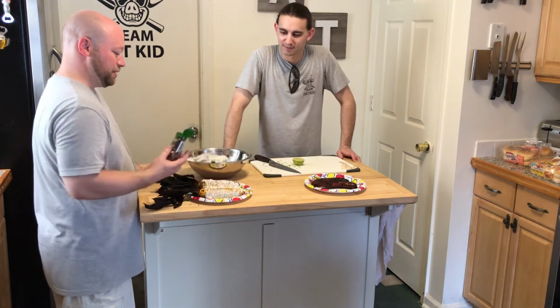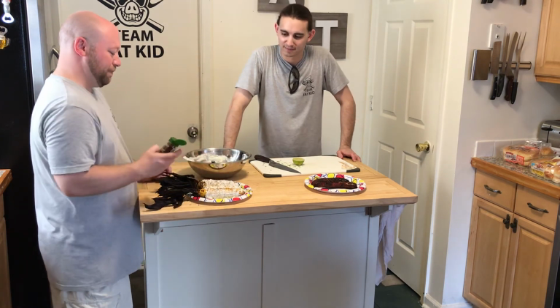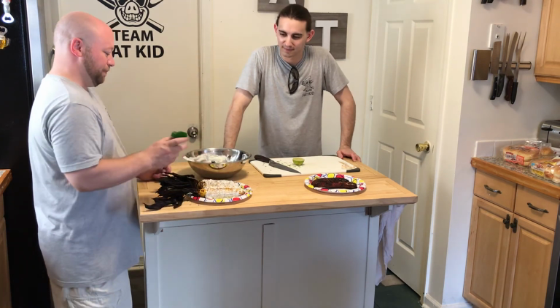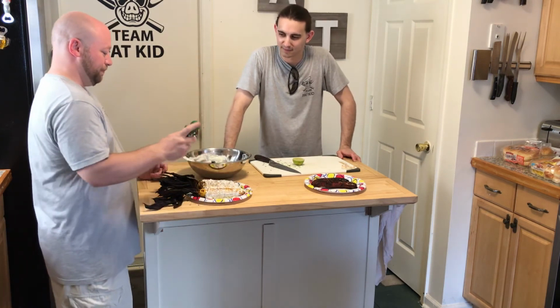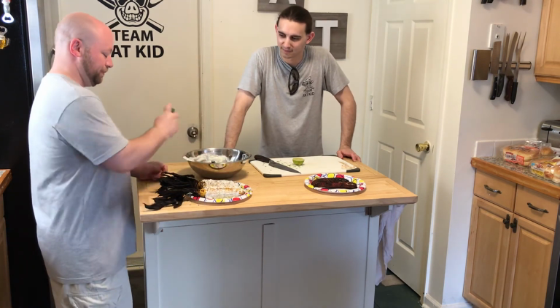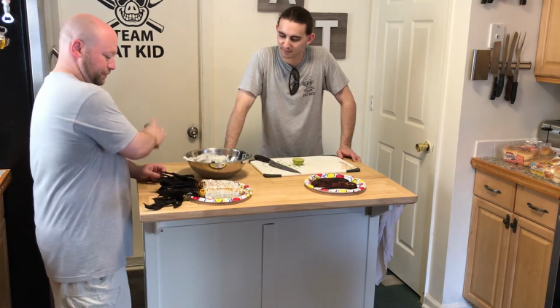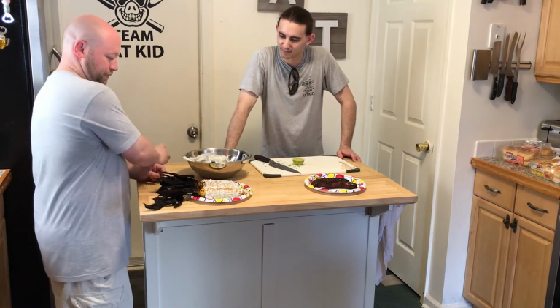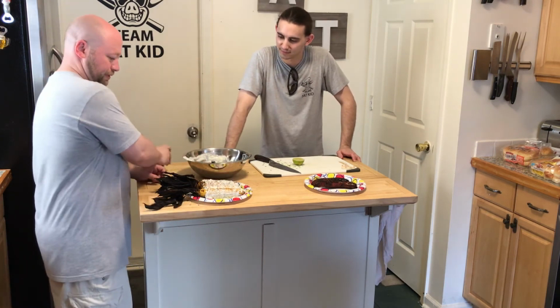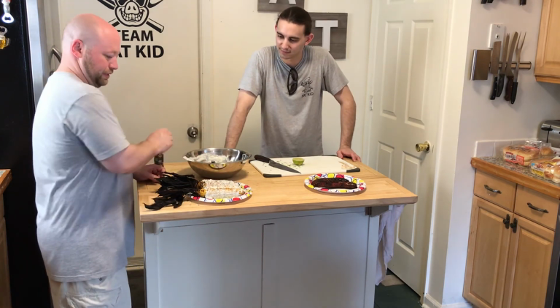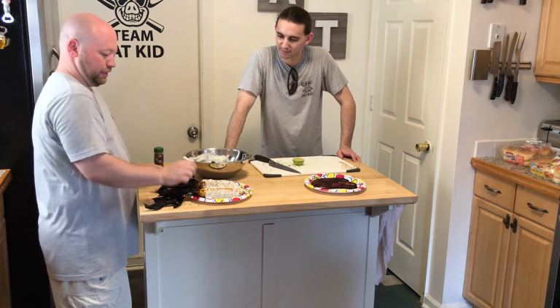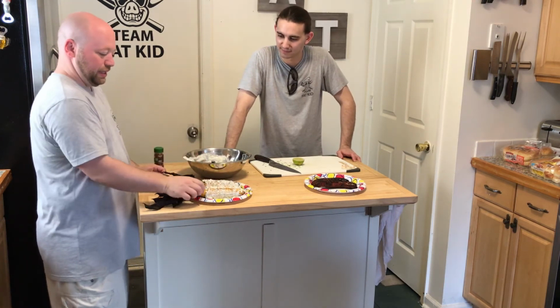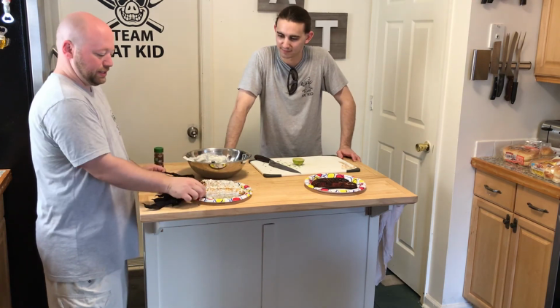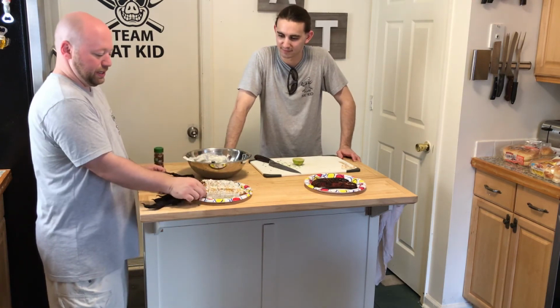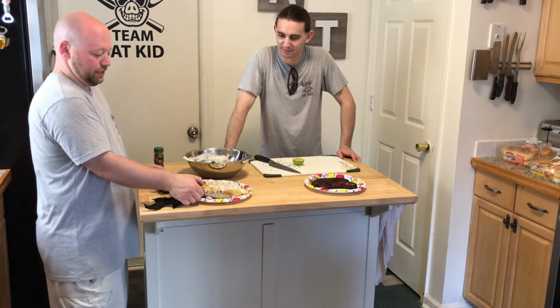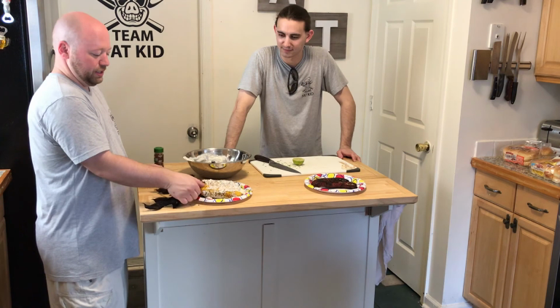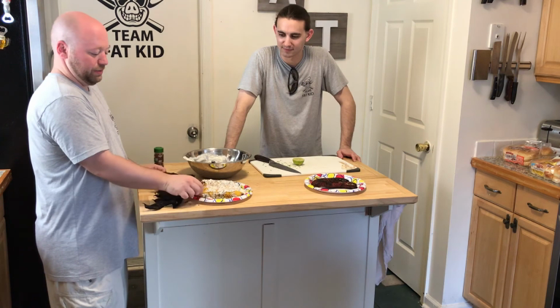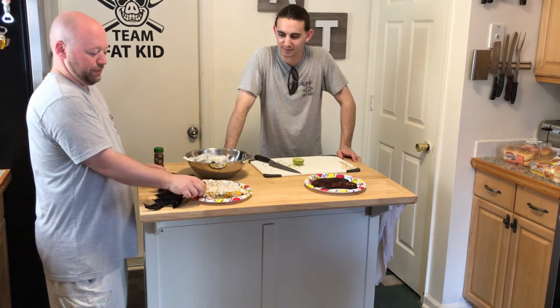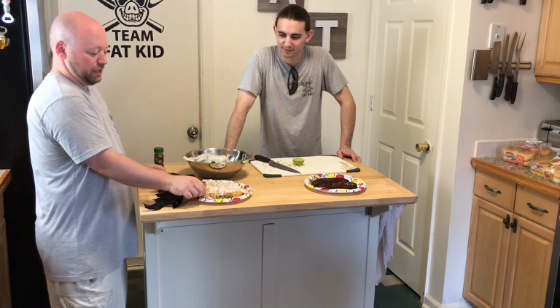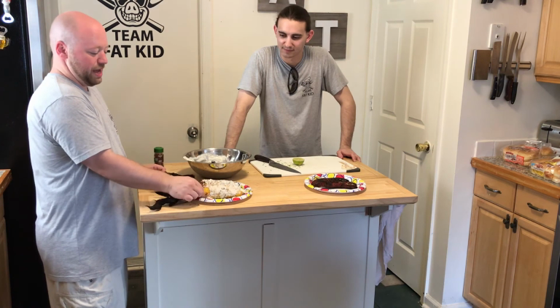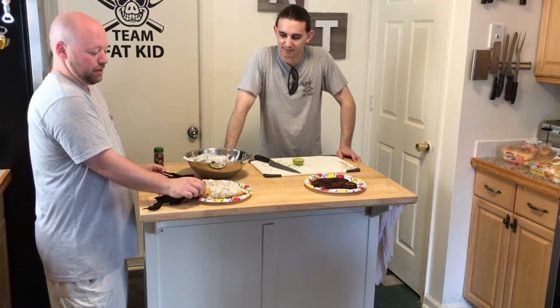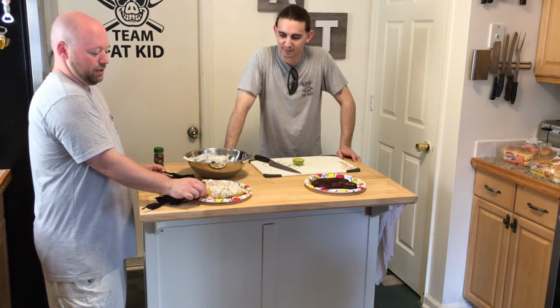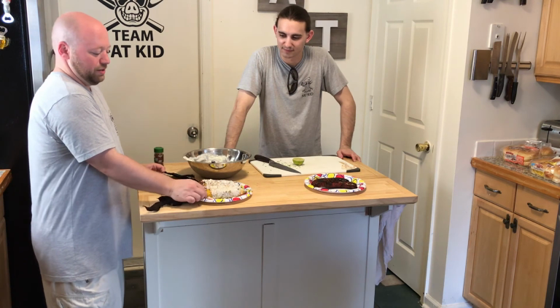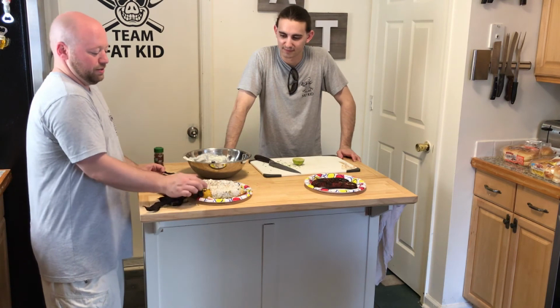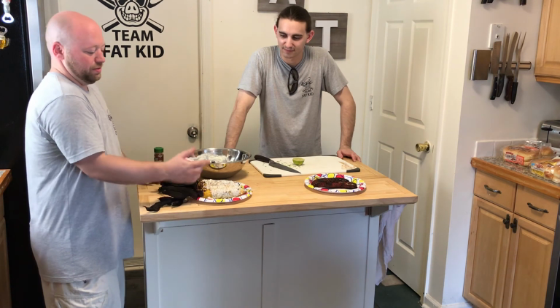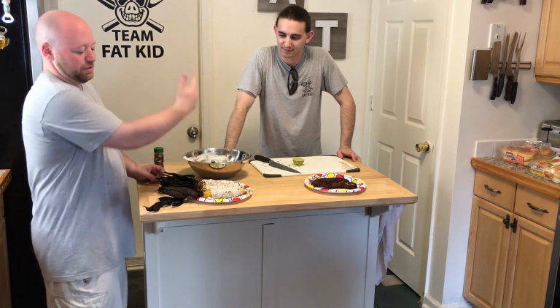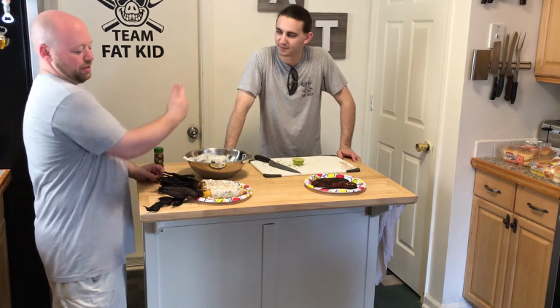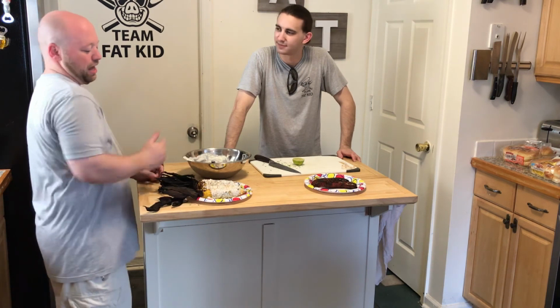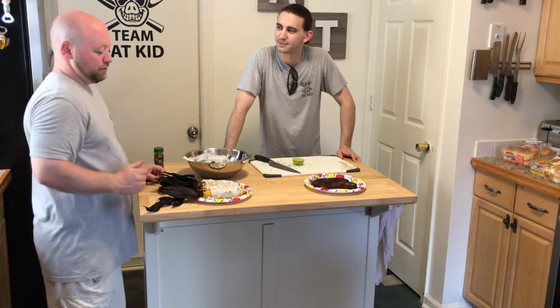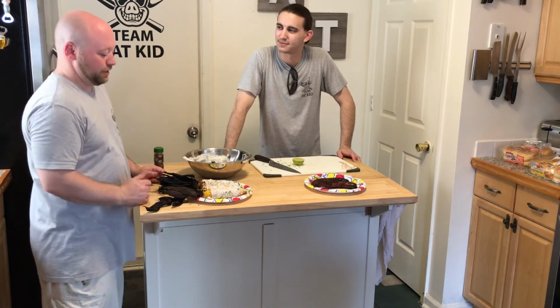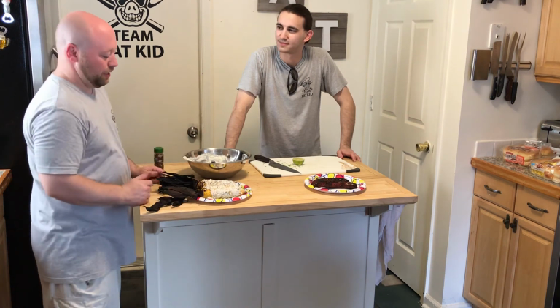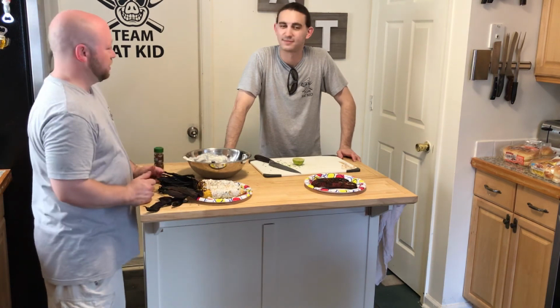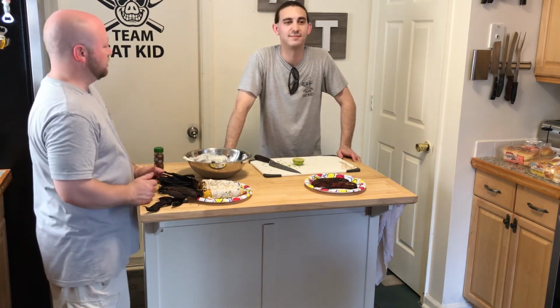Then when we come back, Alex is gonna eat one of these.